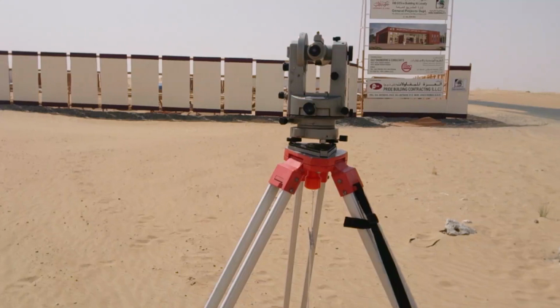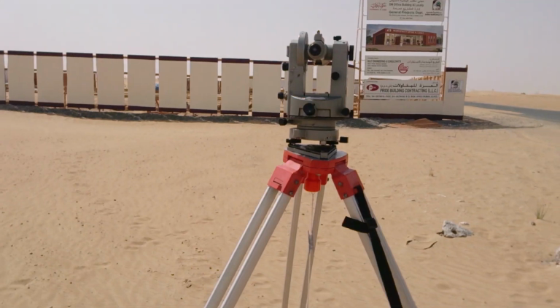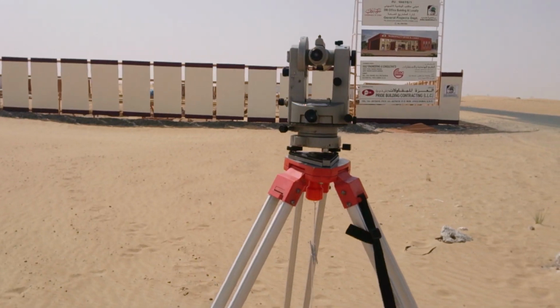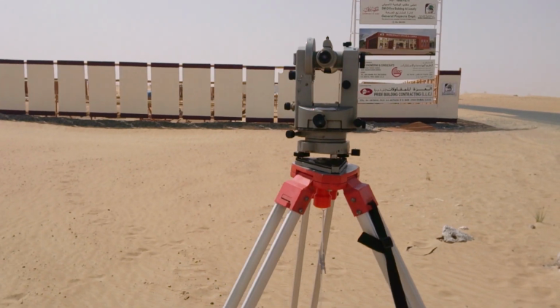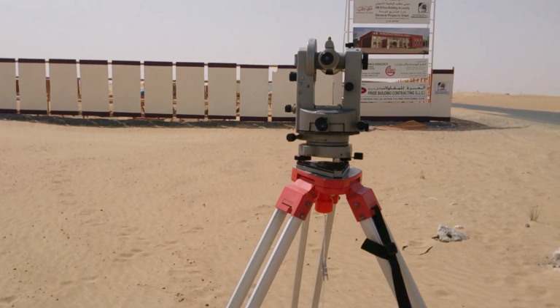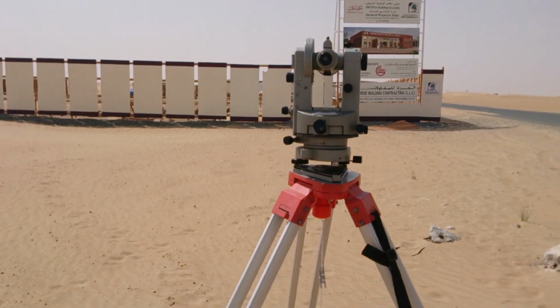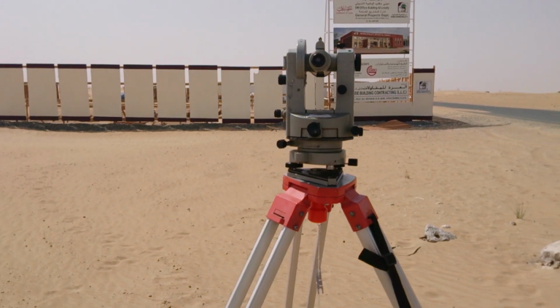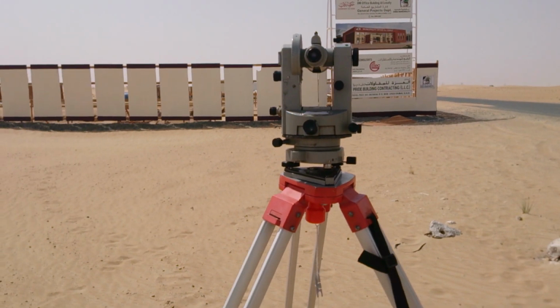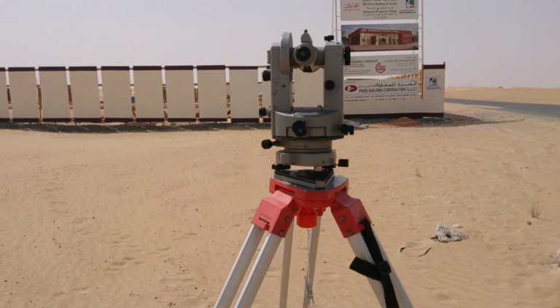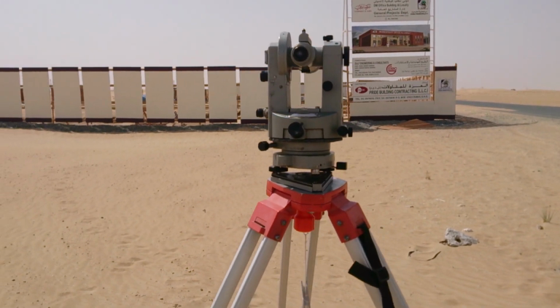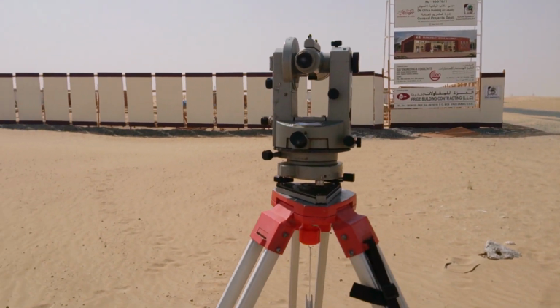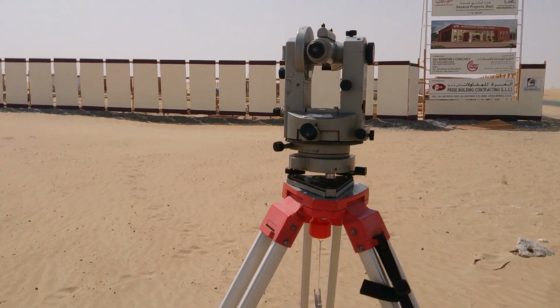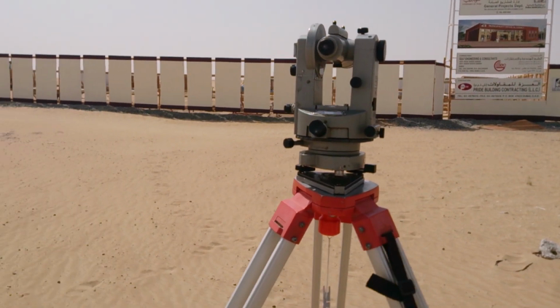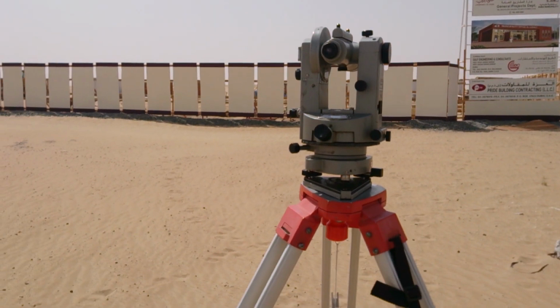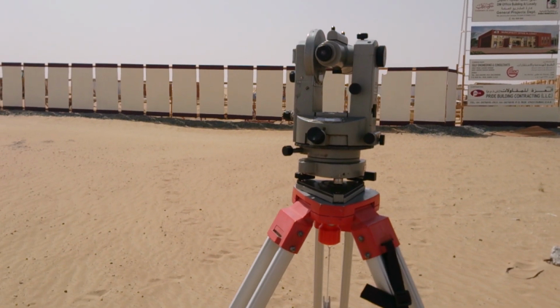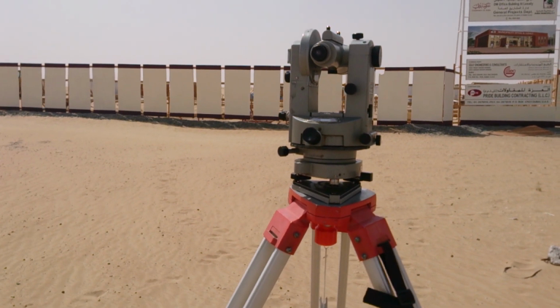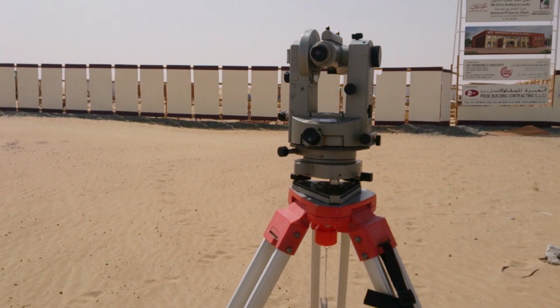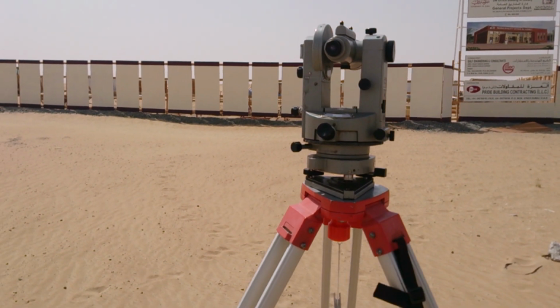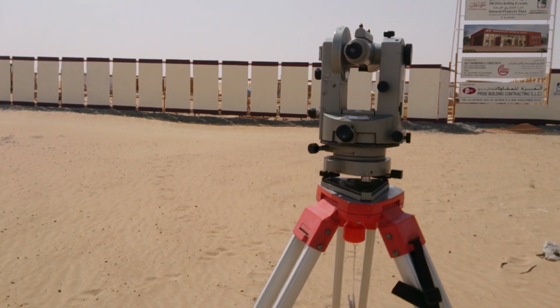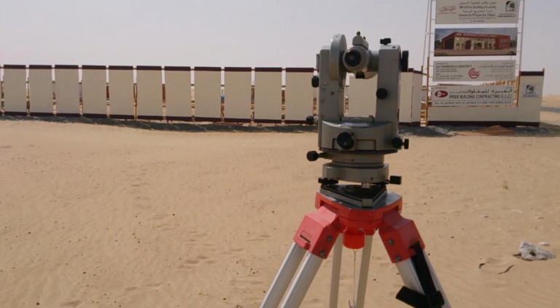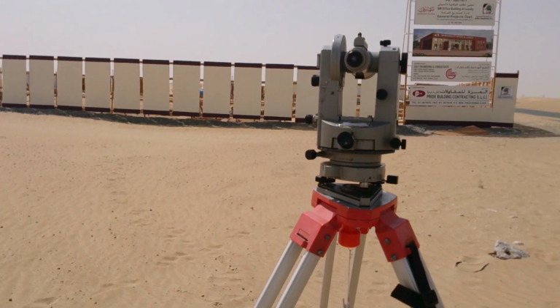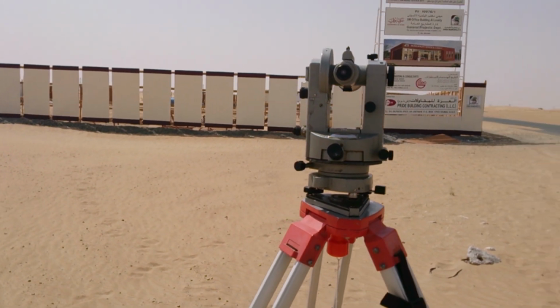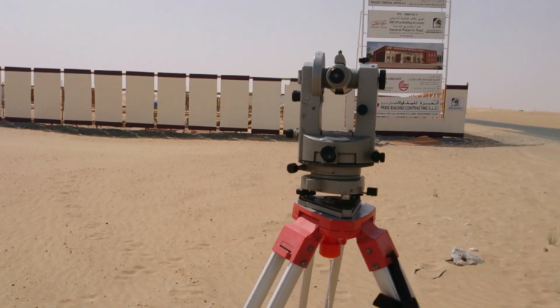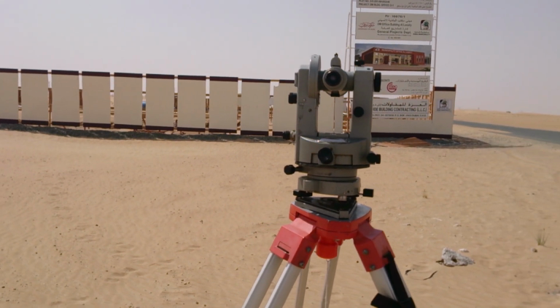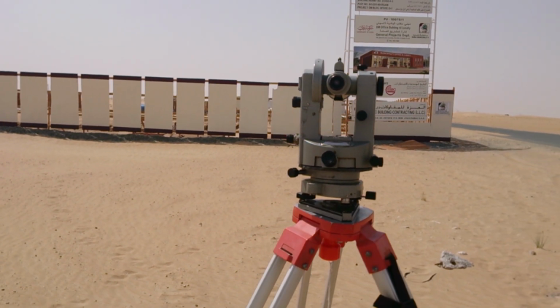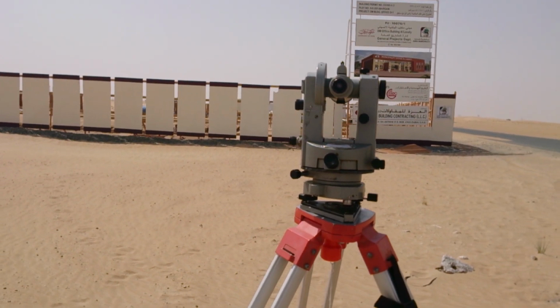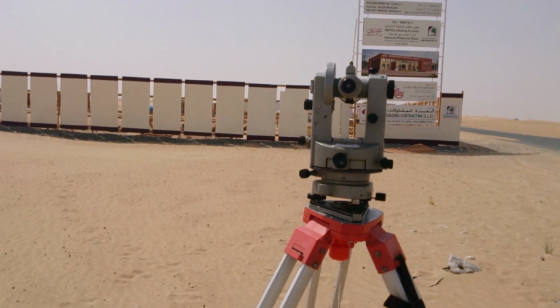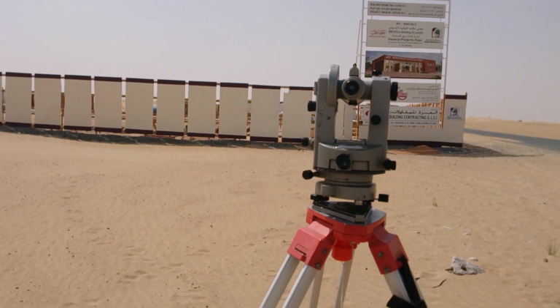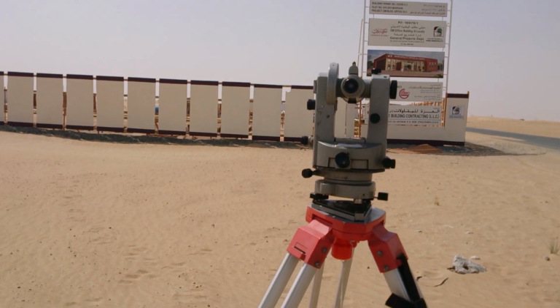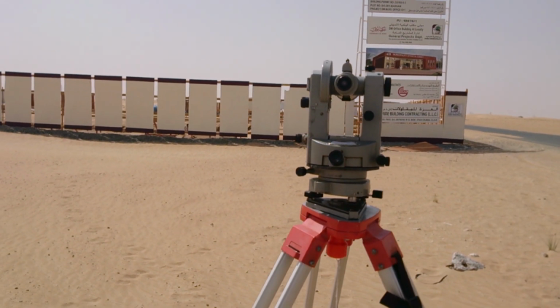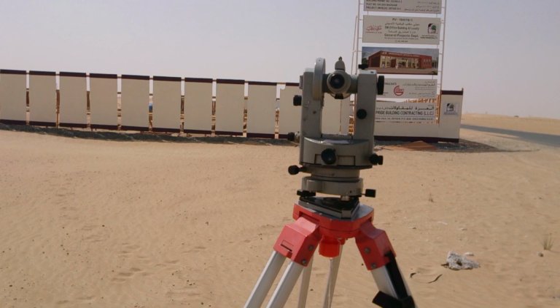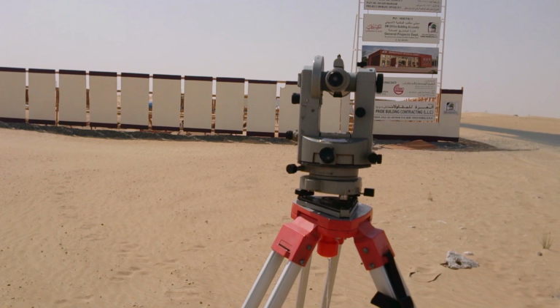Today I am going to explain about the theodolite to make a 90 degree angle in a side setup.